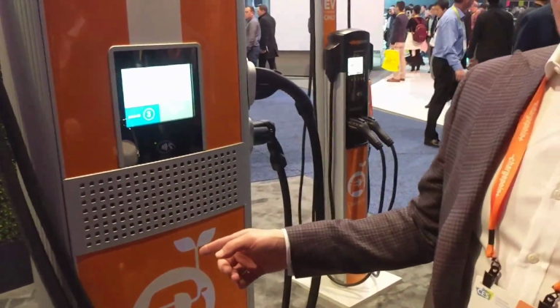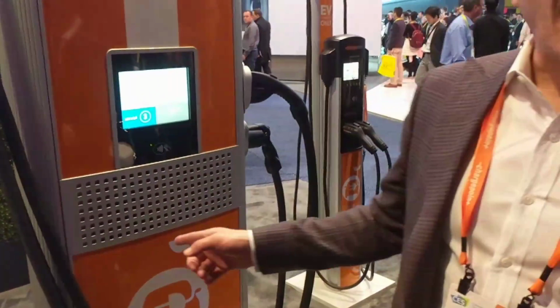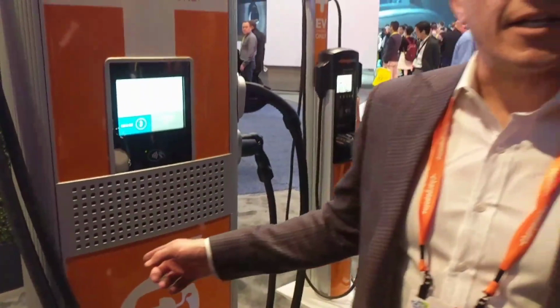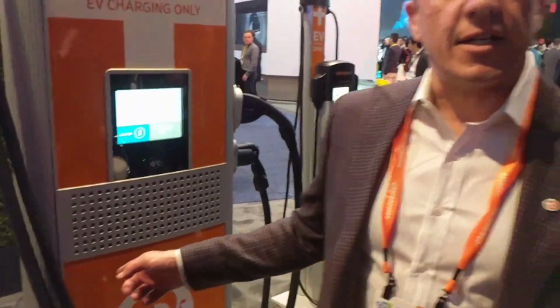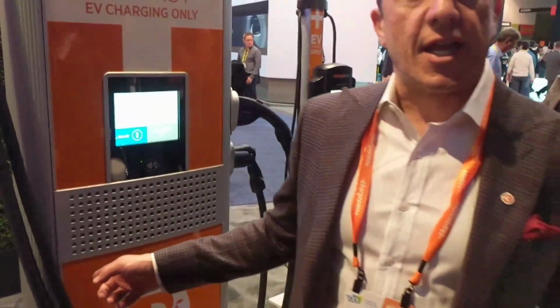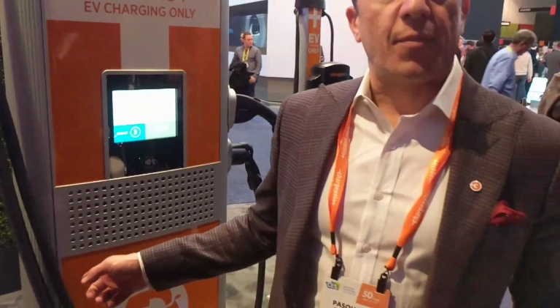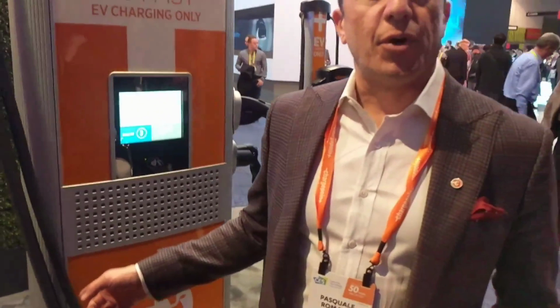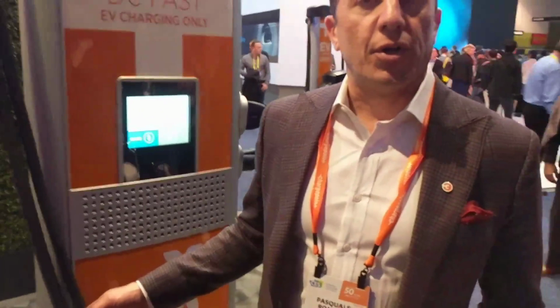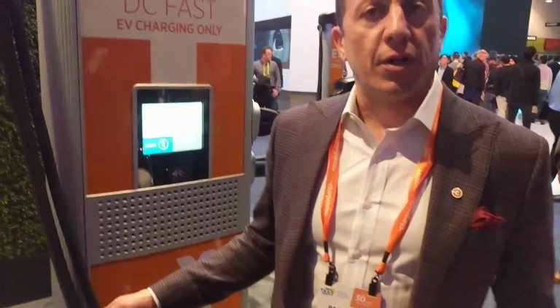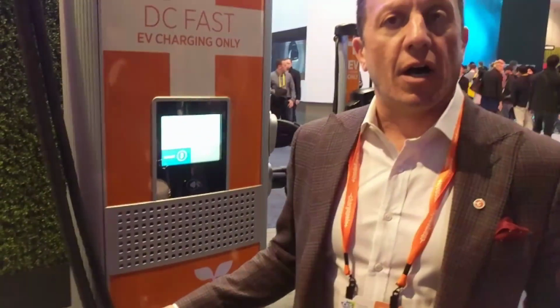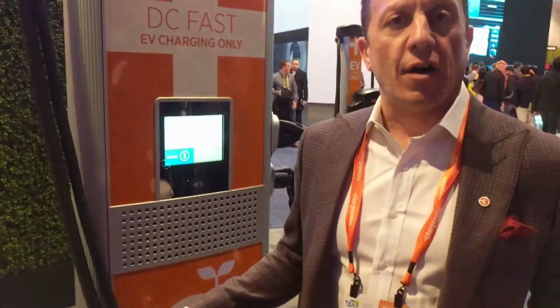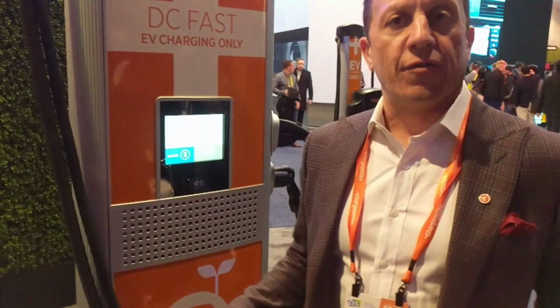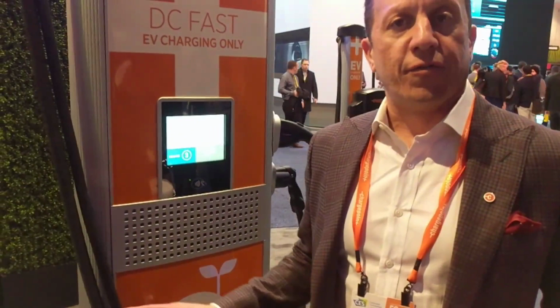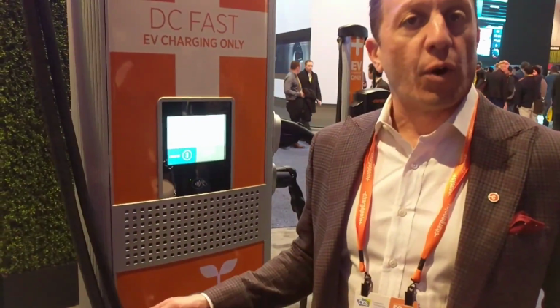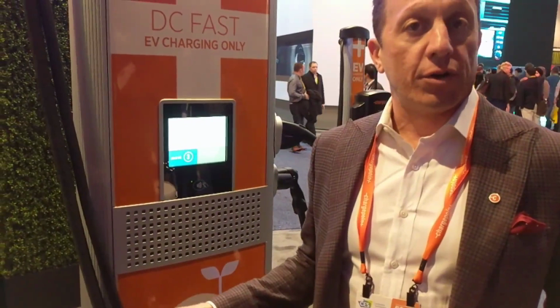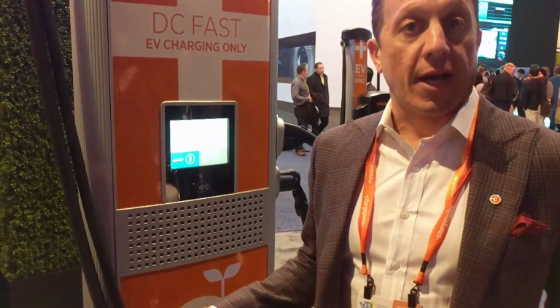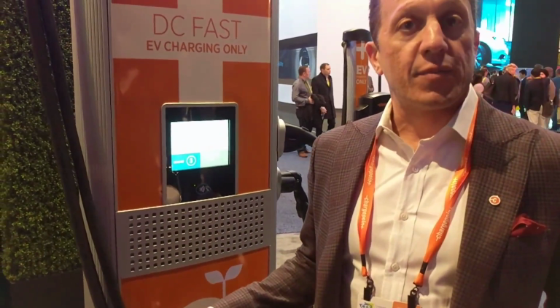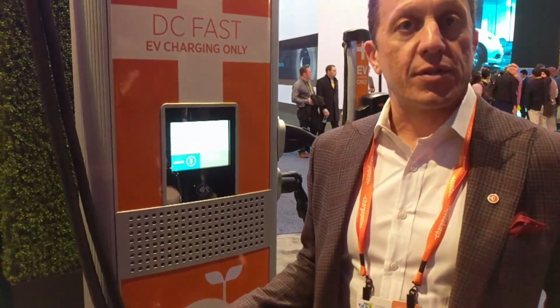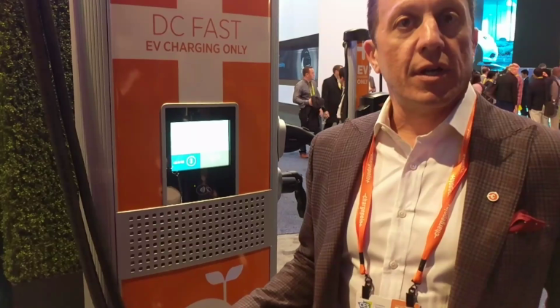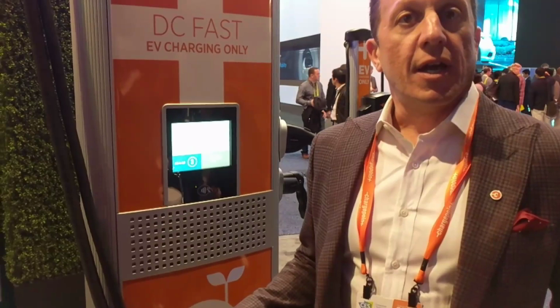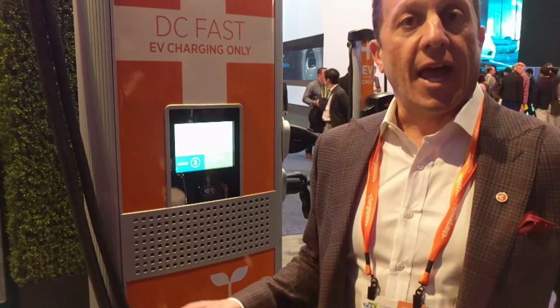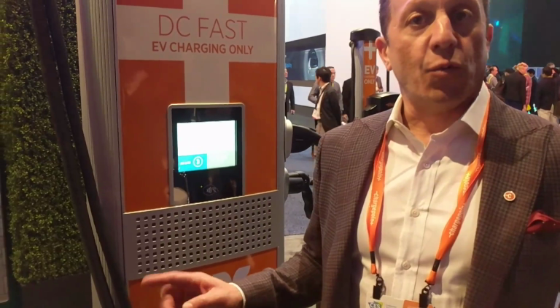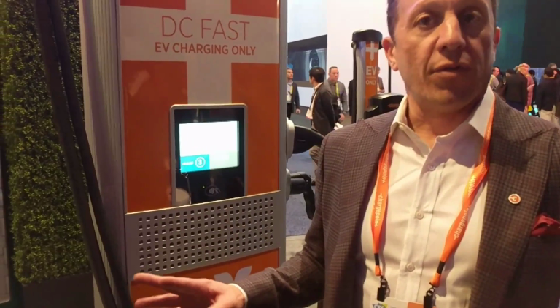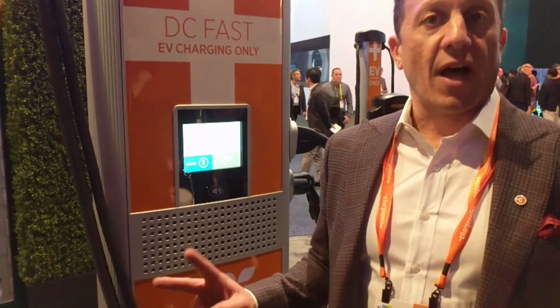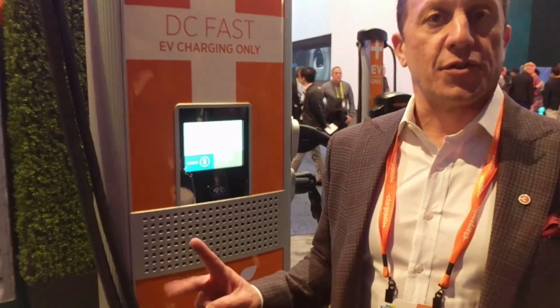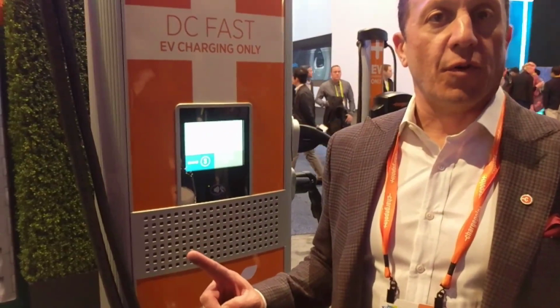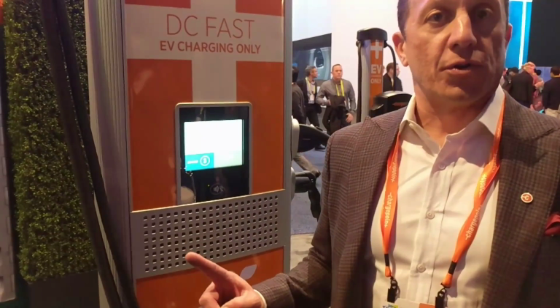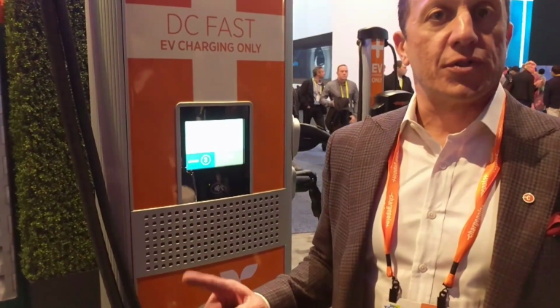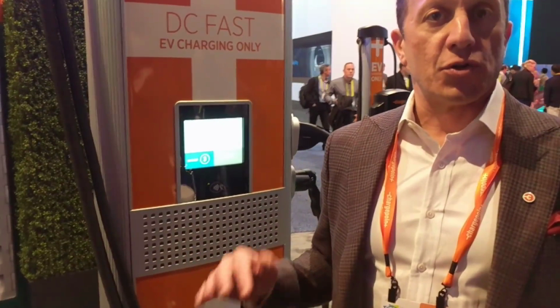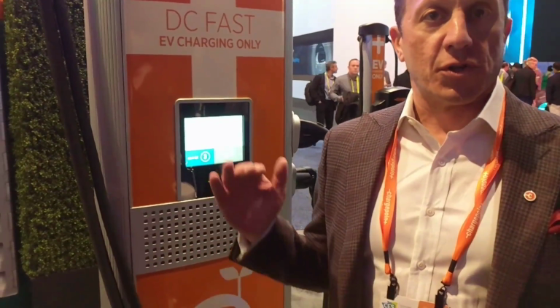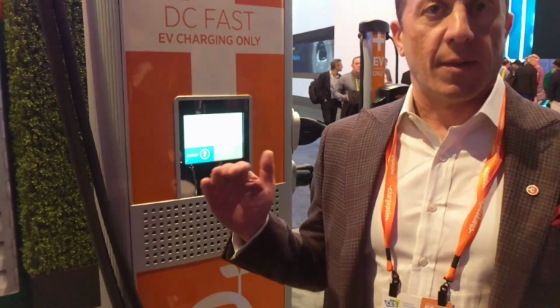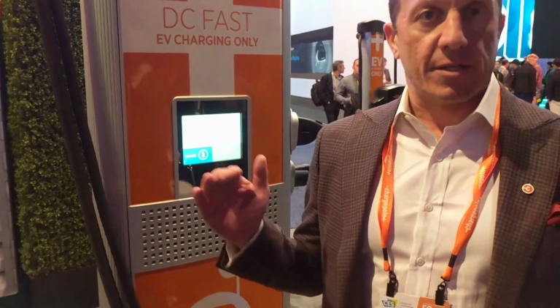That is capable of 400 amps and 1,000 volts. Those are the limits.